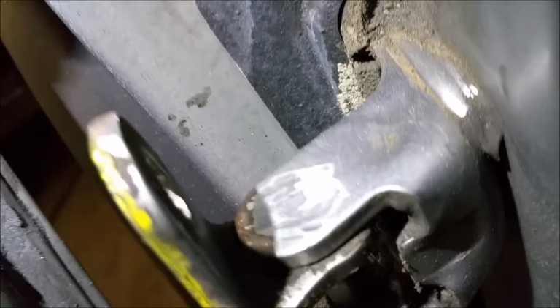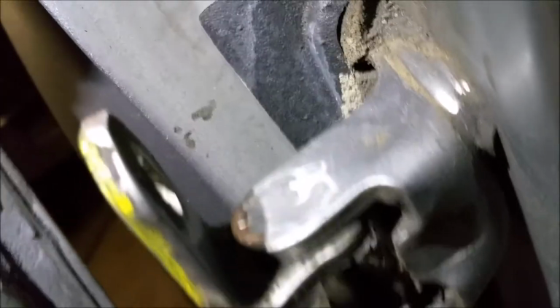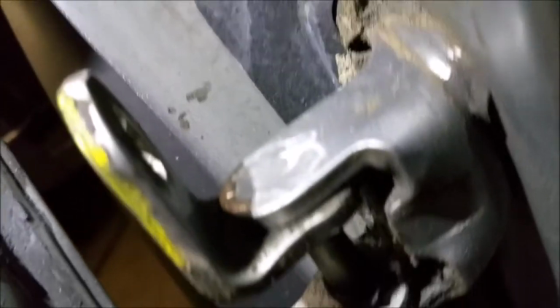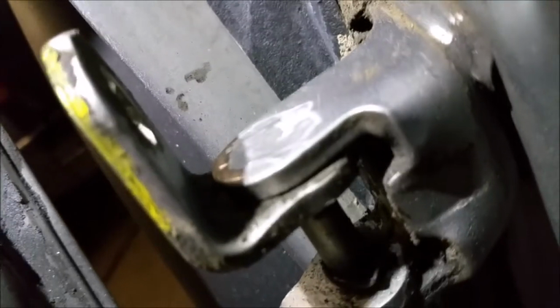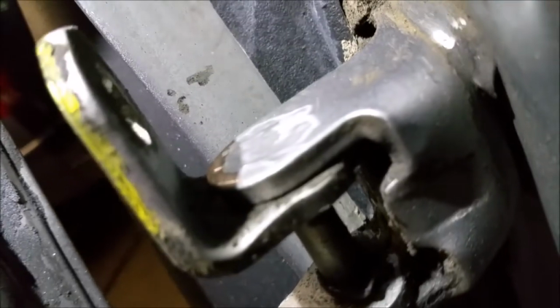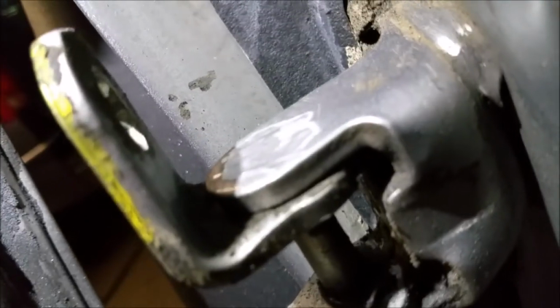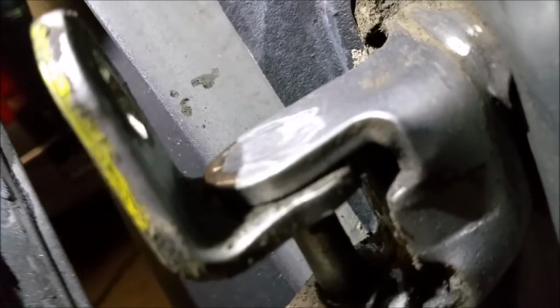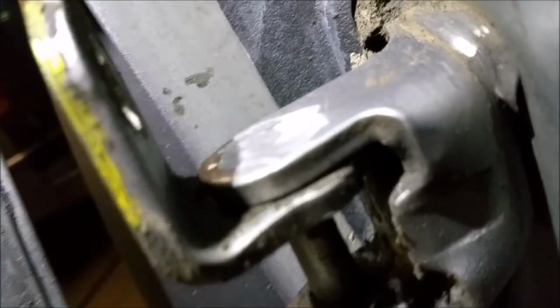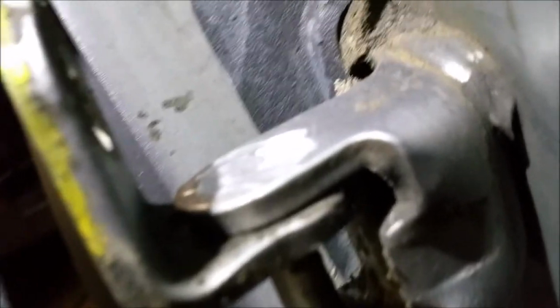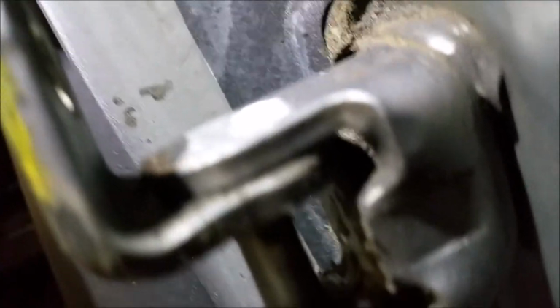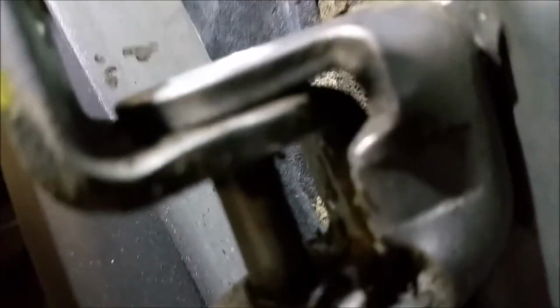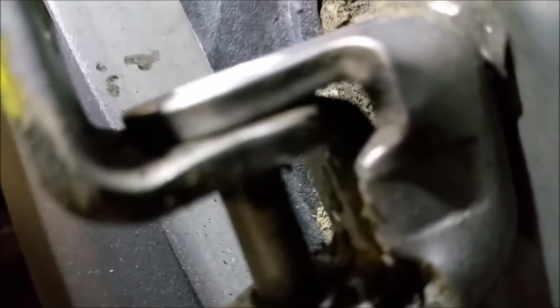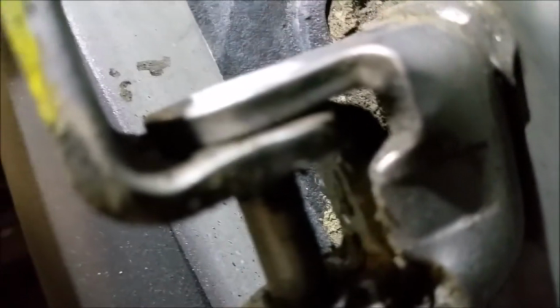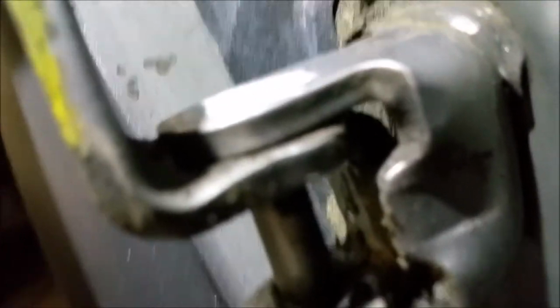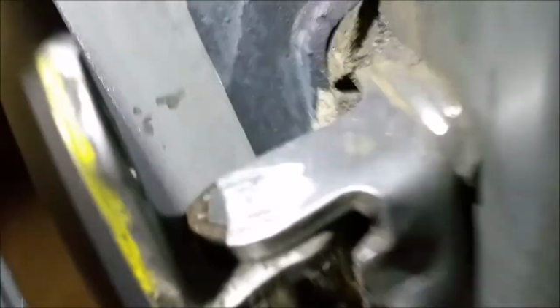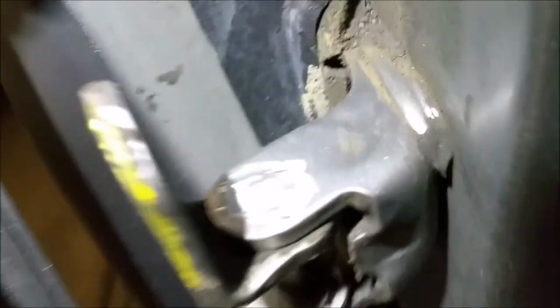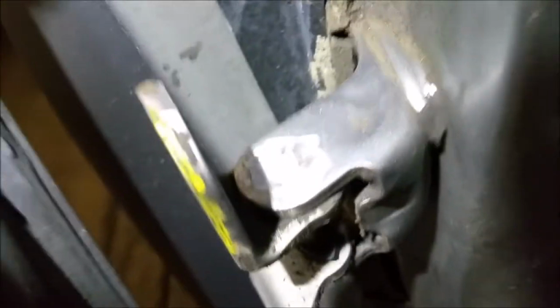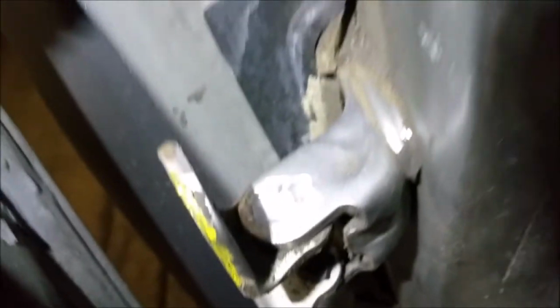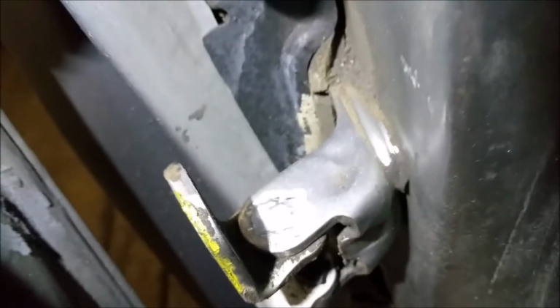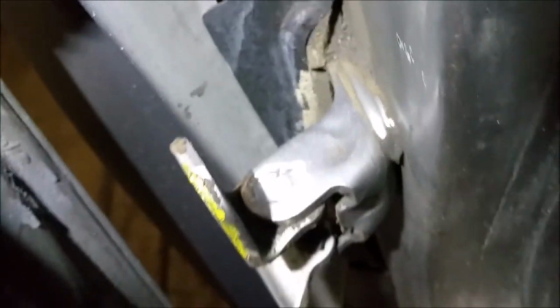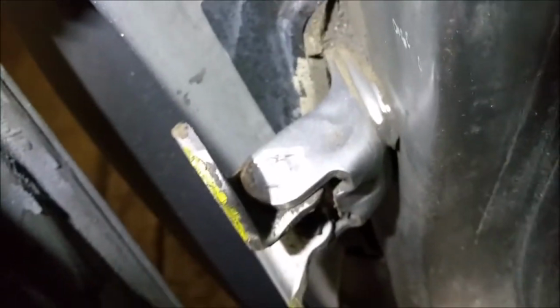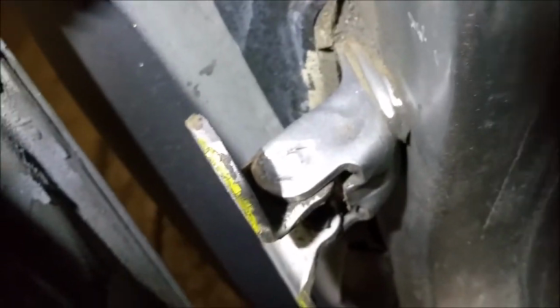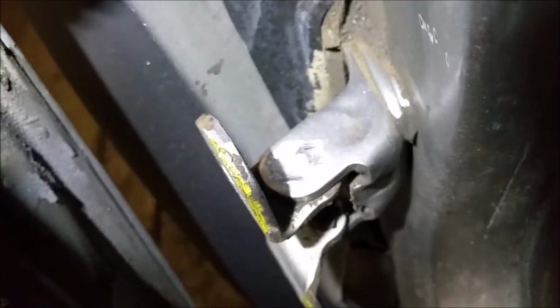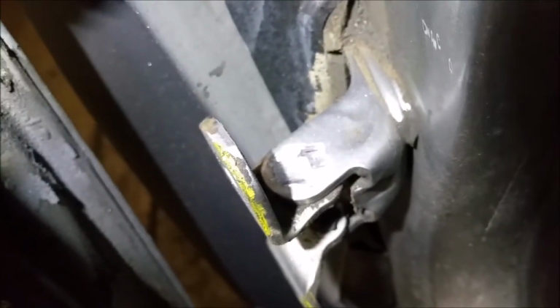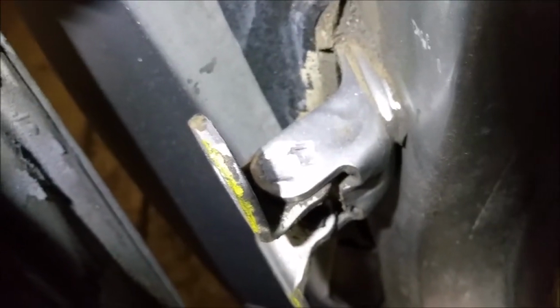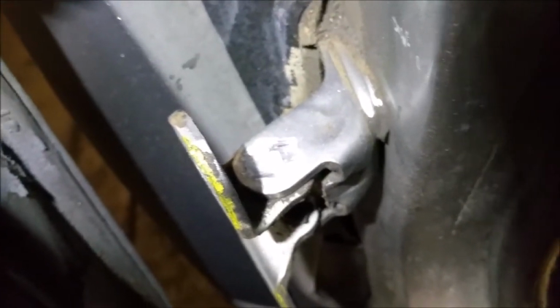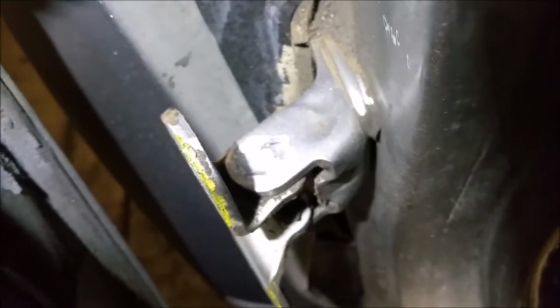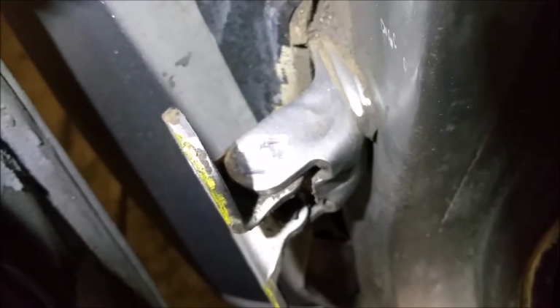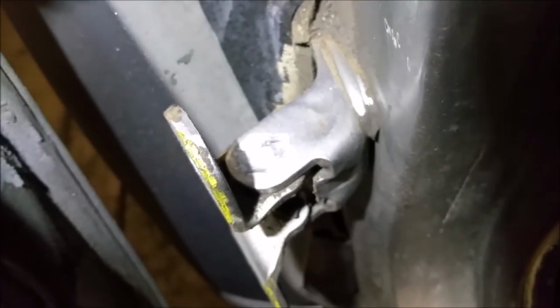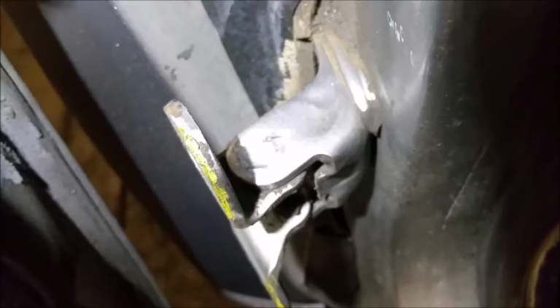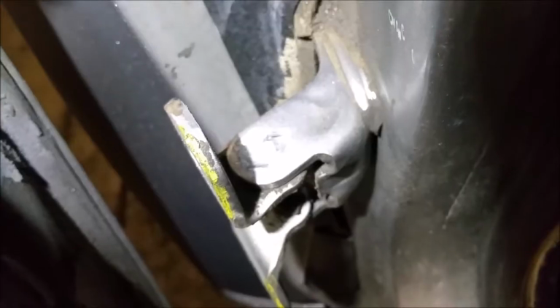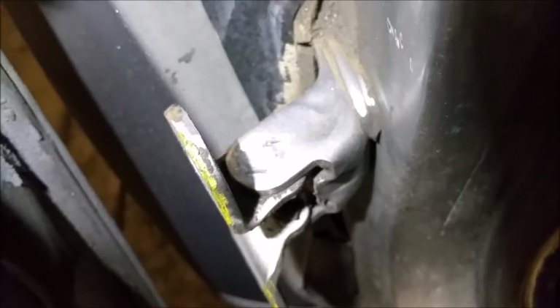It's flush — it's ready to get knocked out with the driver pin.